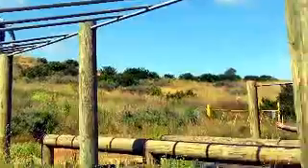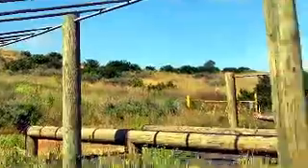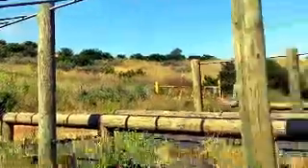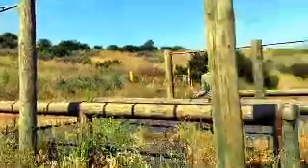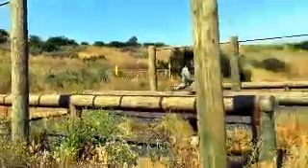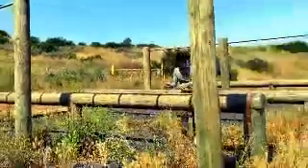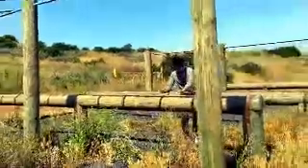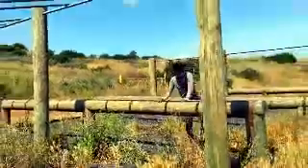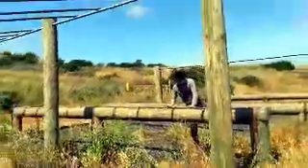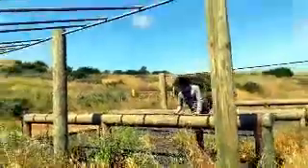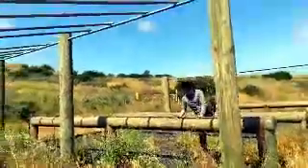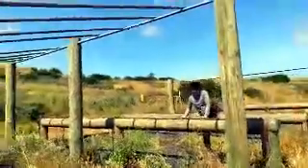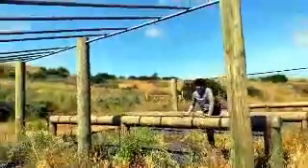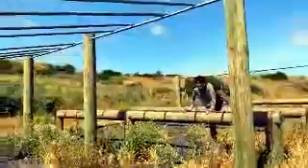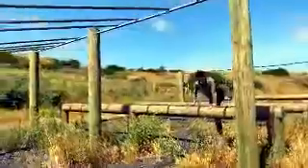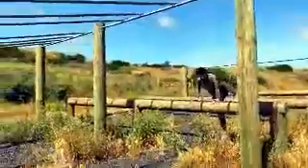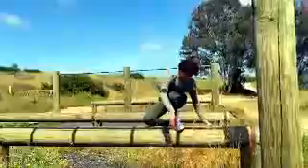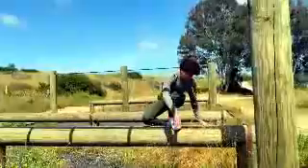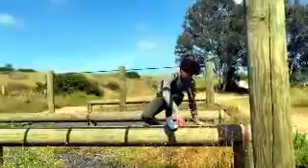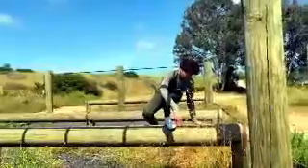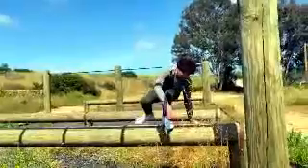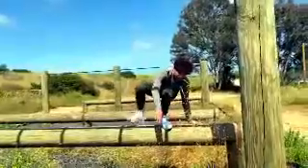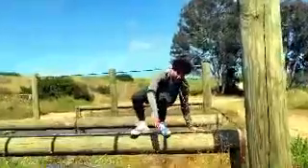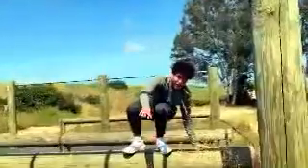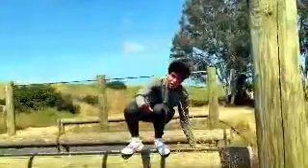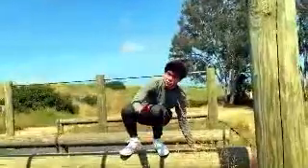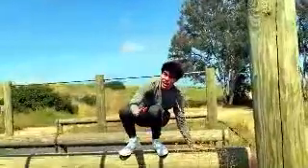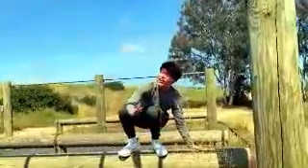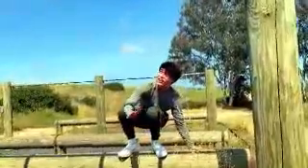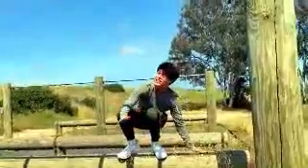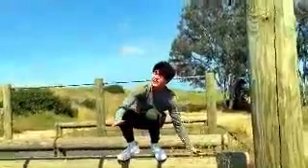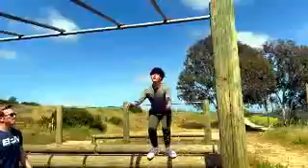How are you guys doing this so easily? I can't even climb on here, dude. I thought I was more athletic than this.